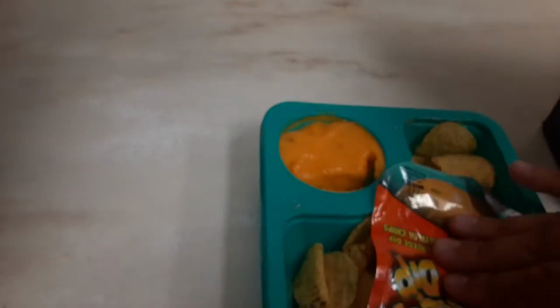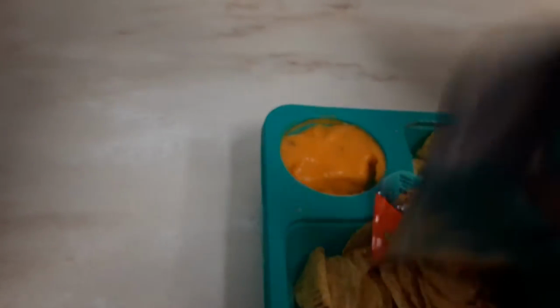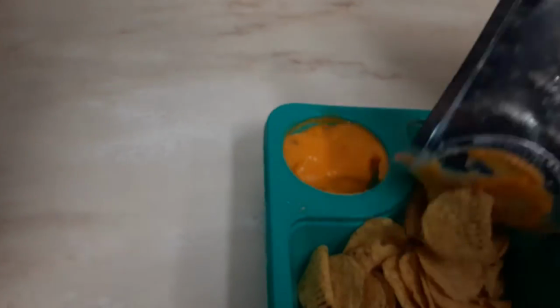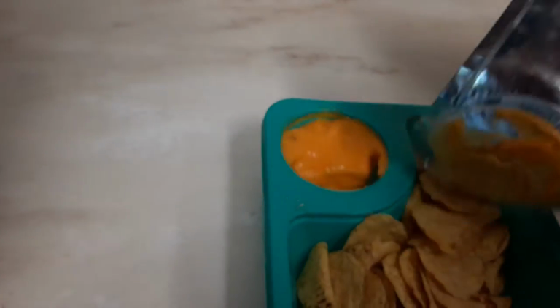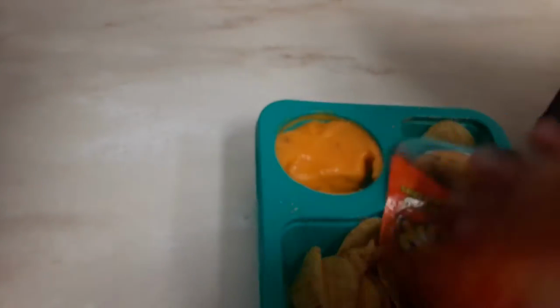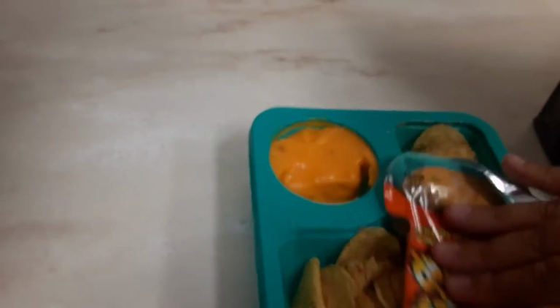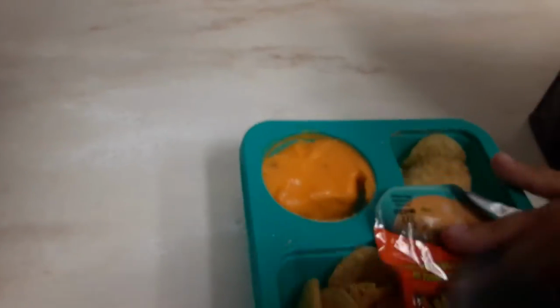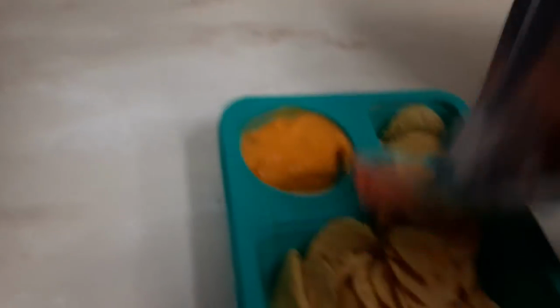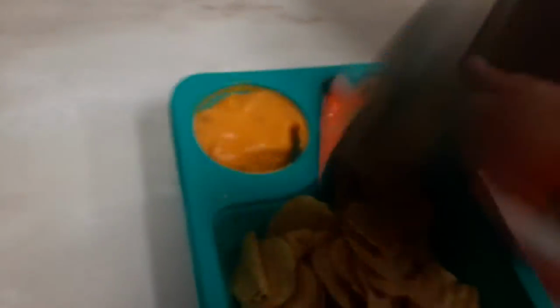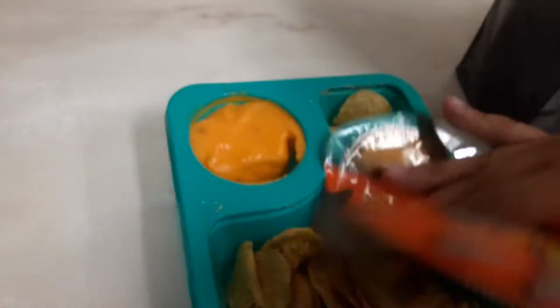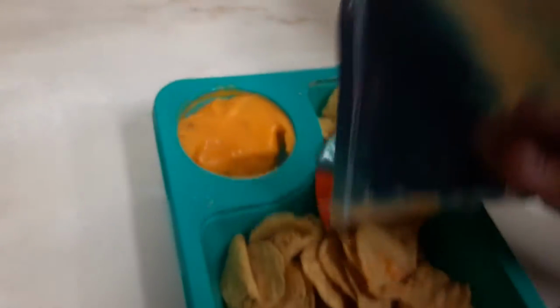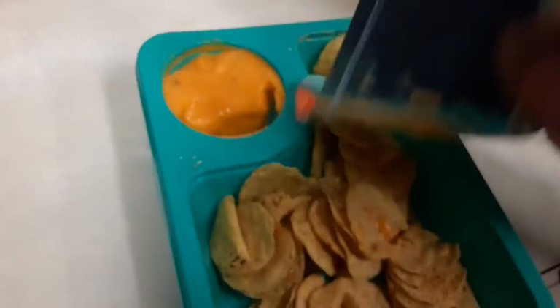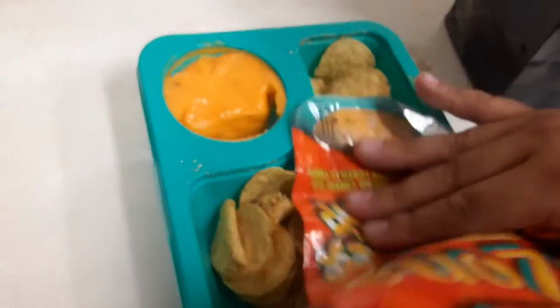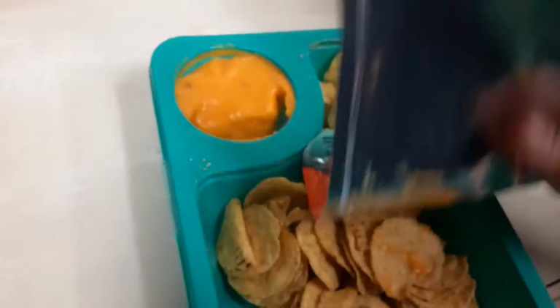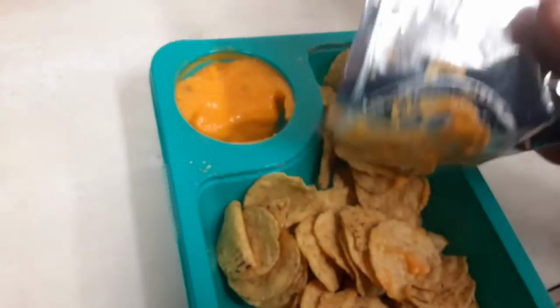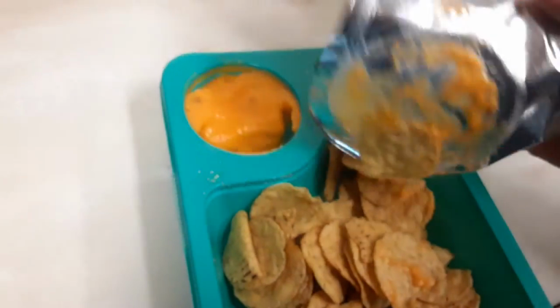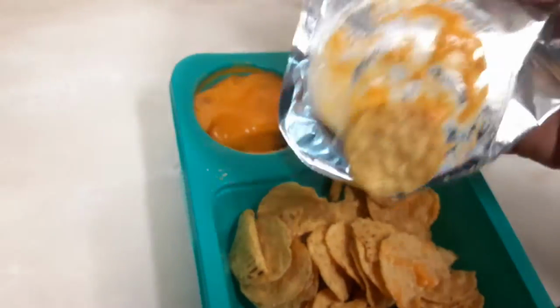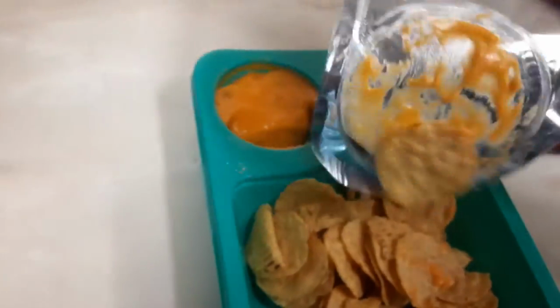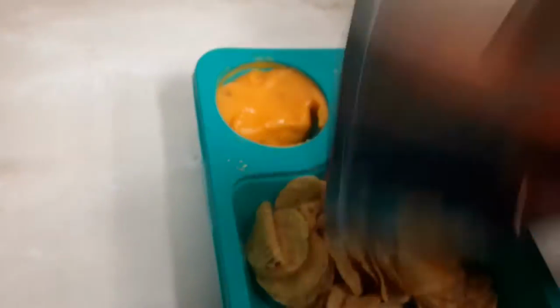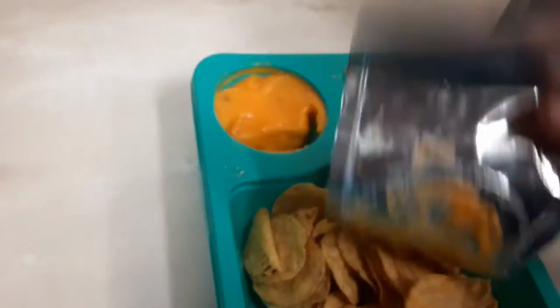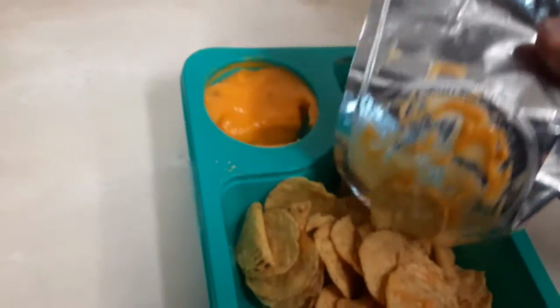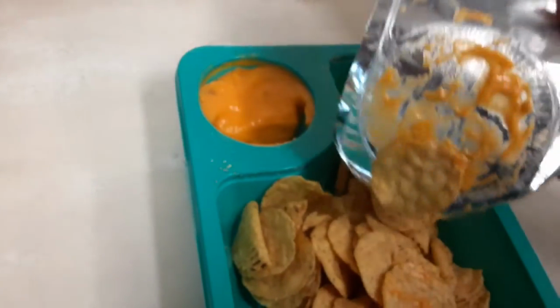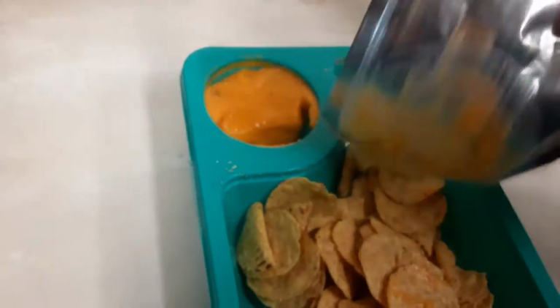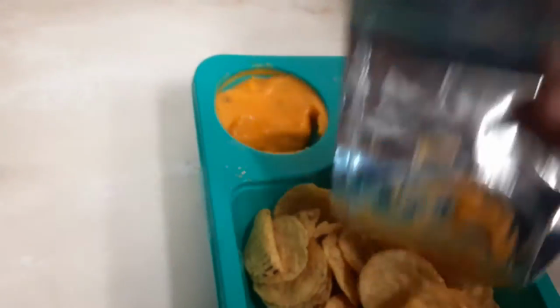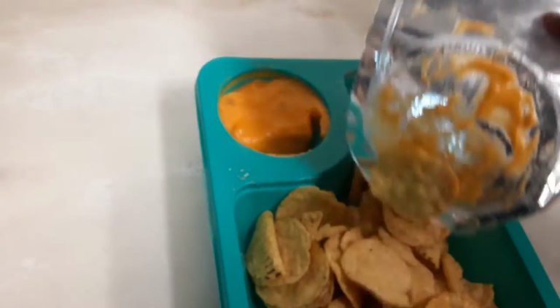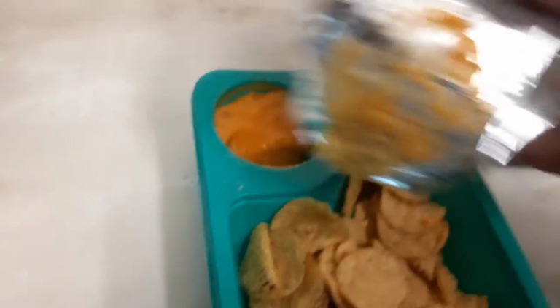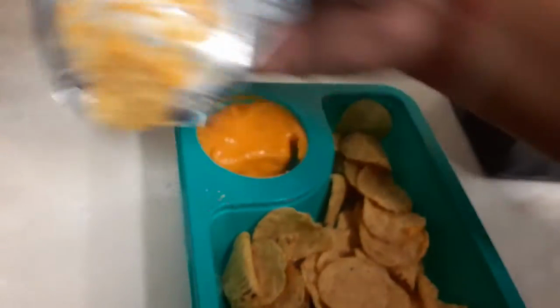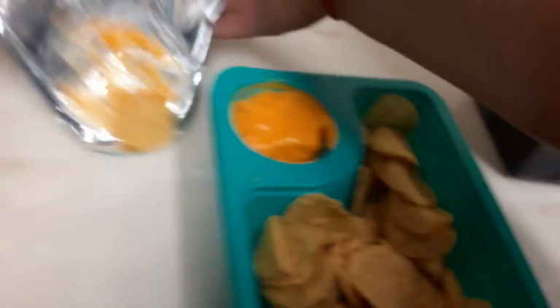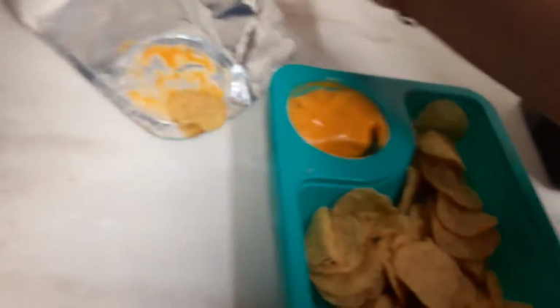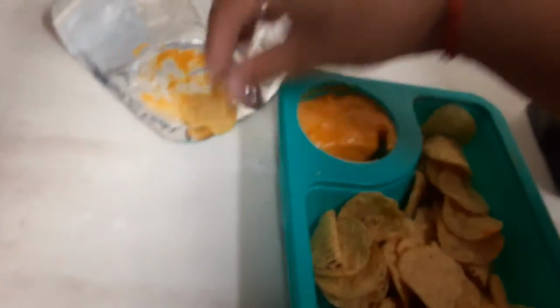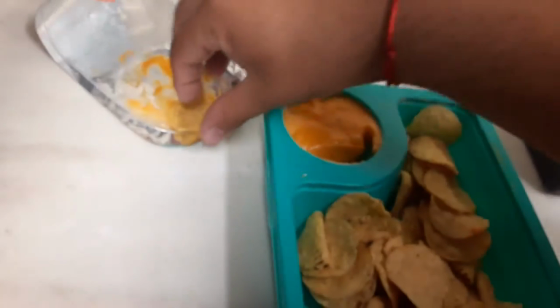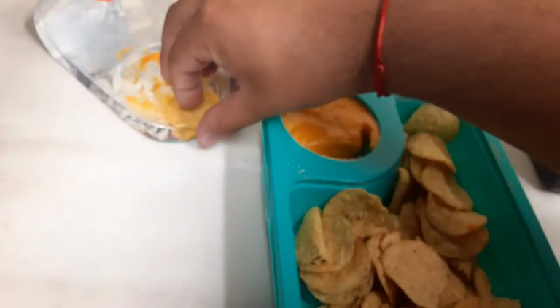I don't want that nacho cheese to go to waste, so we're gonna put it on there. Oh my god.